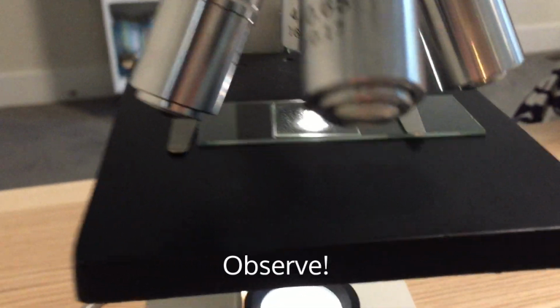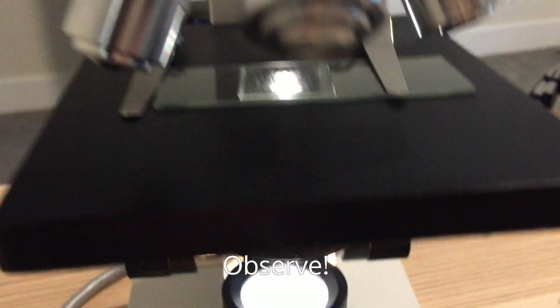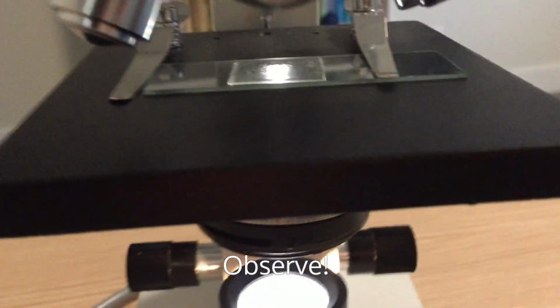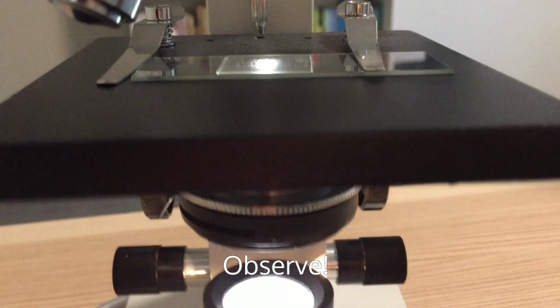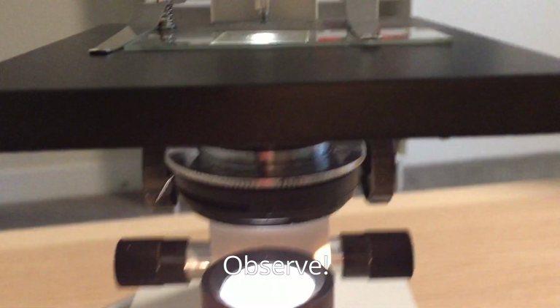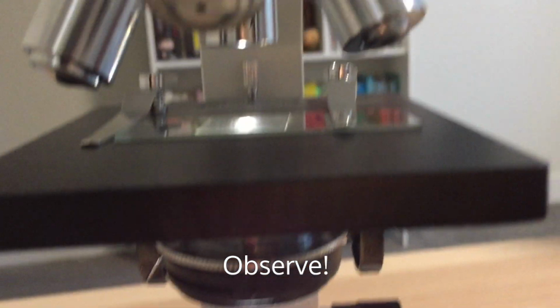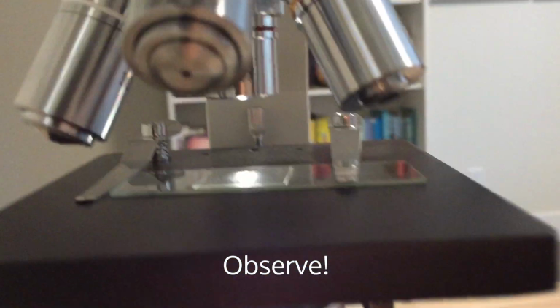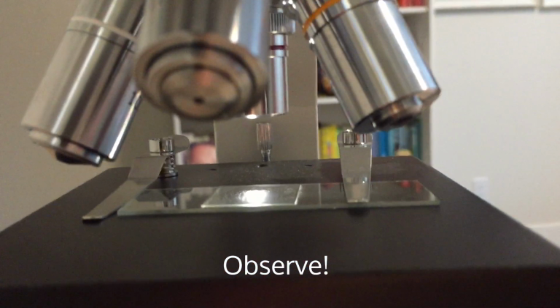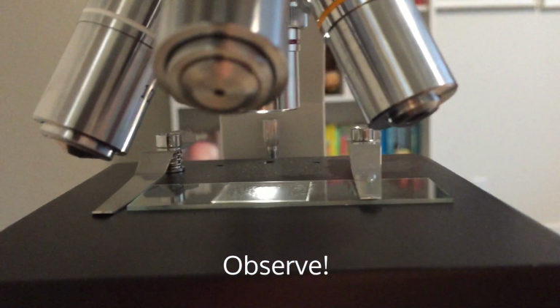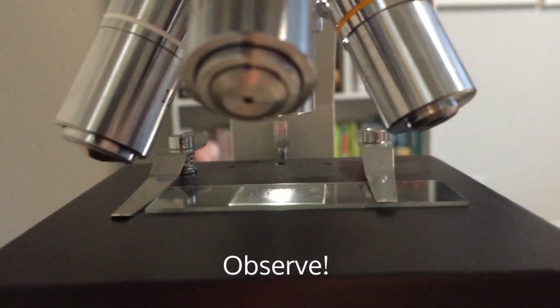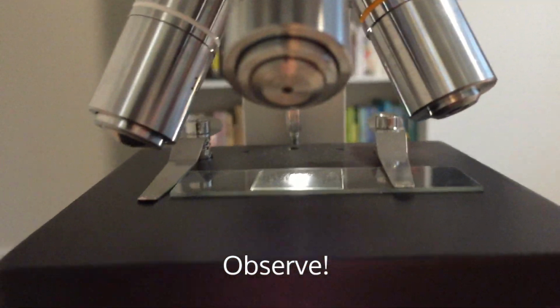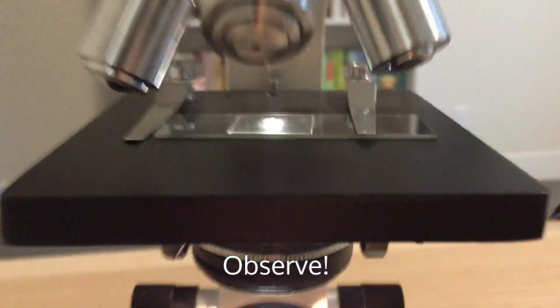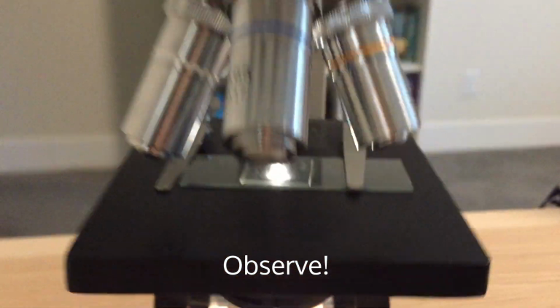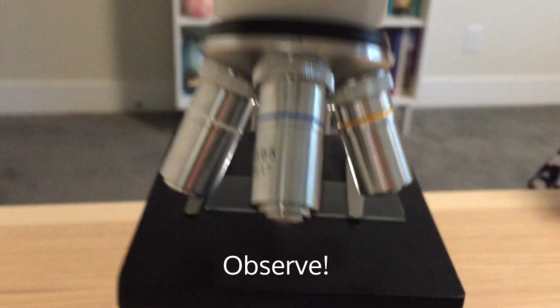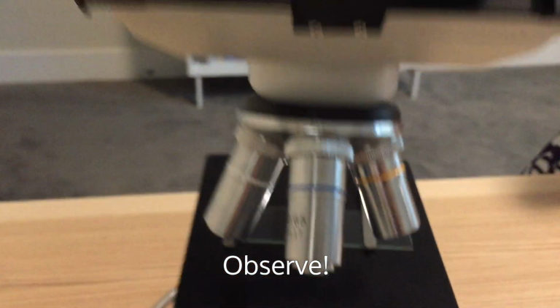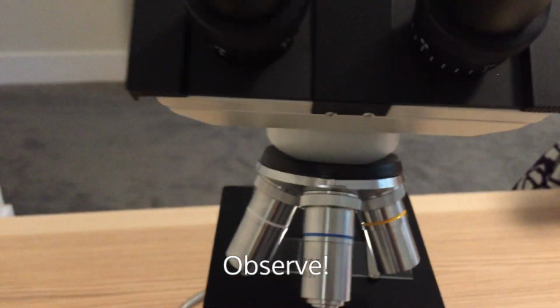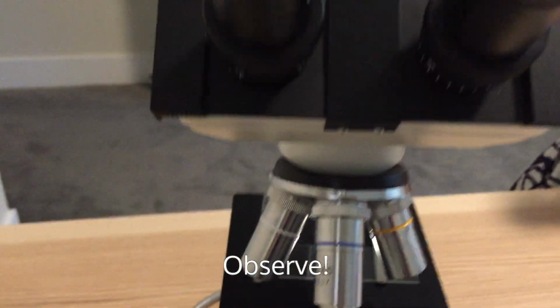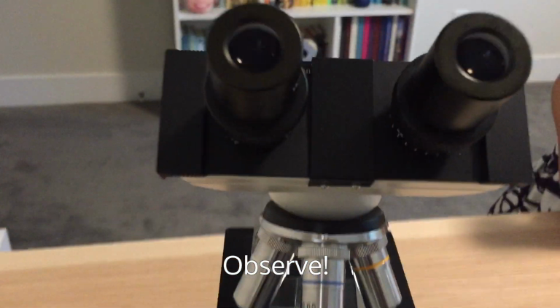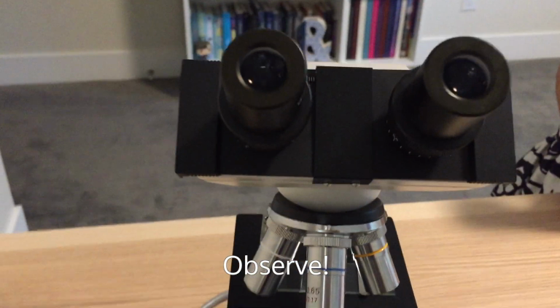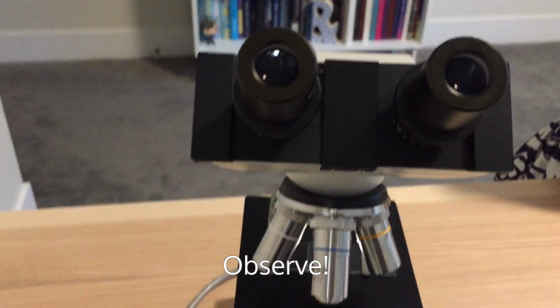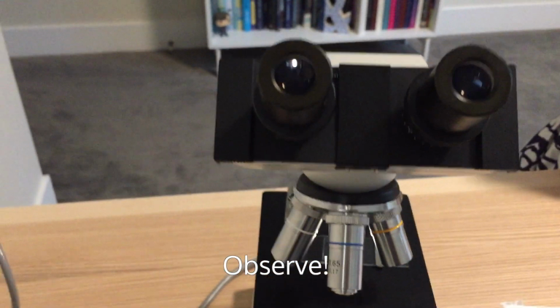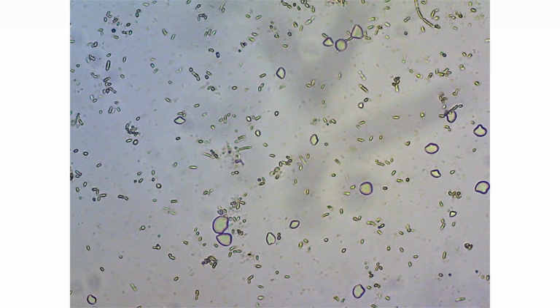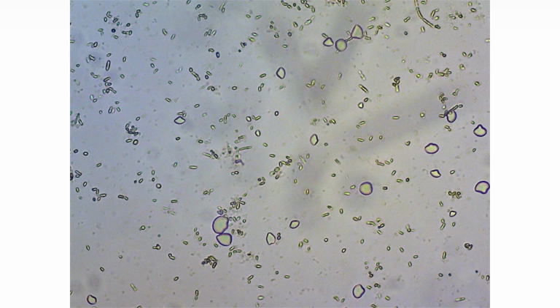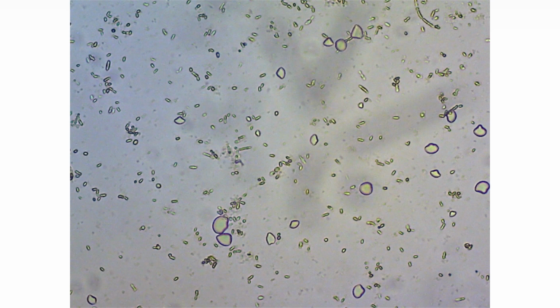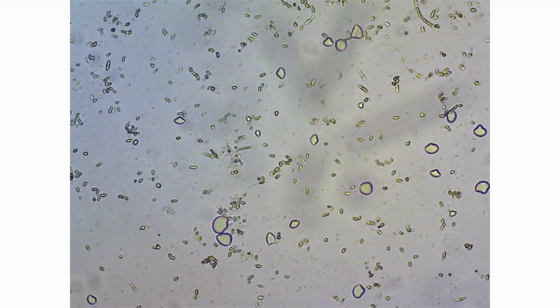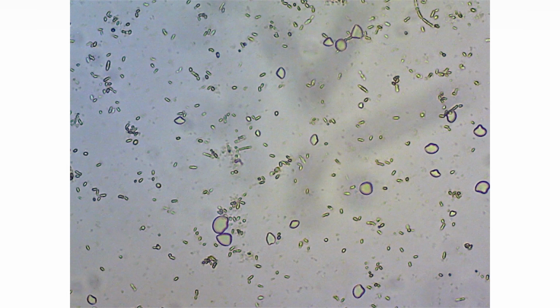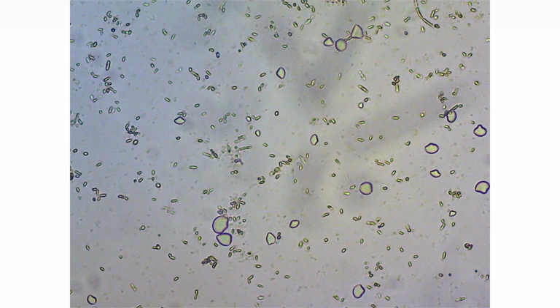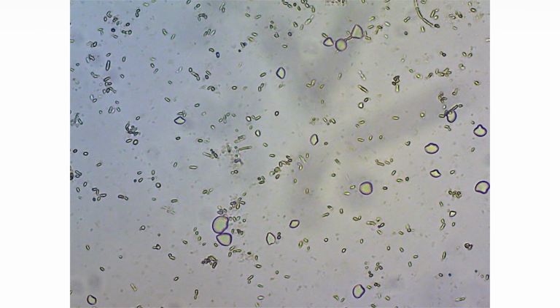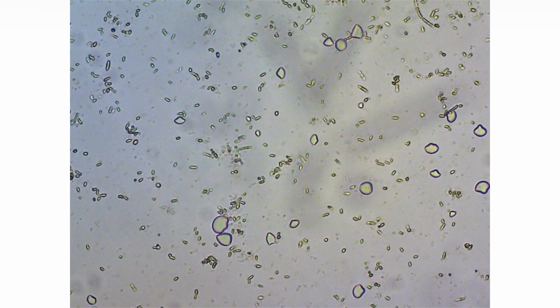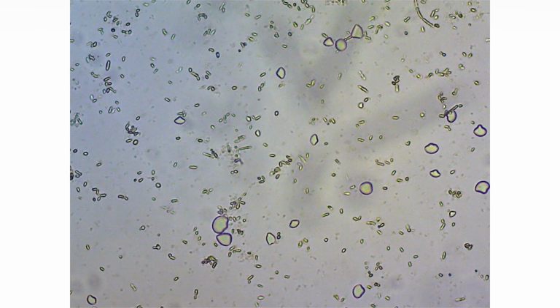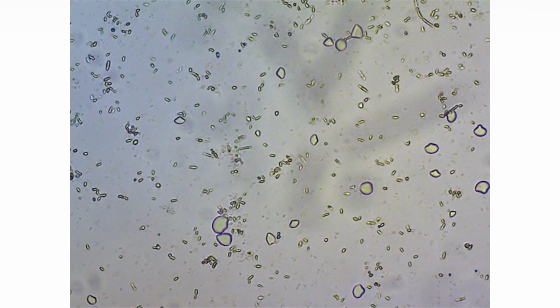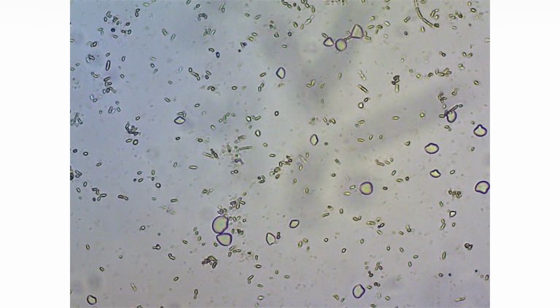Observe your Kombucha under your microscope. I use the low, medium, and high objectives on my microscope. These are the results I got.